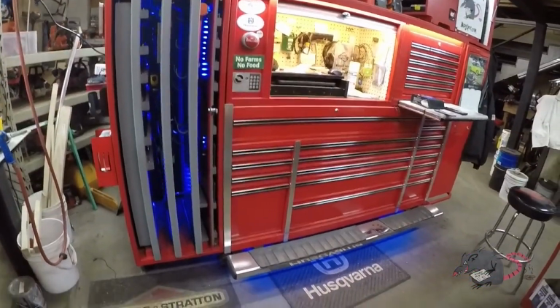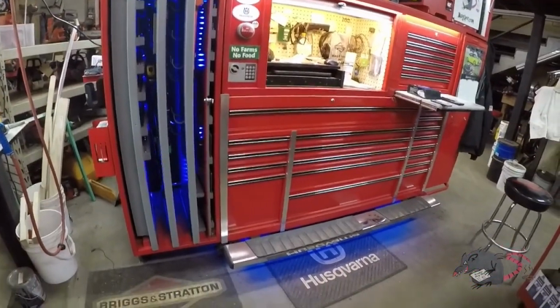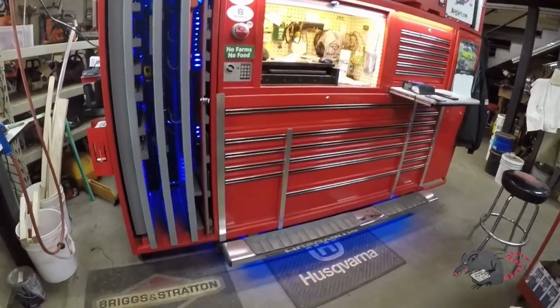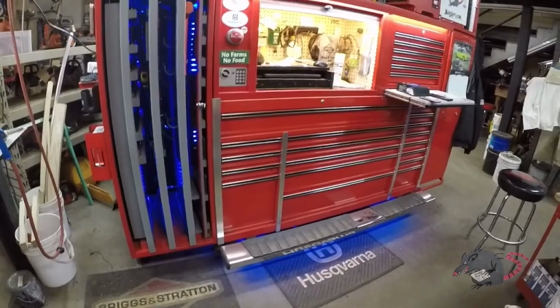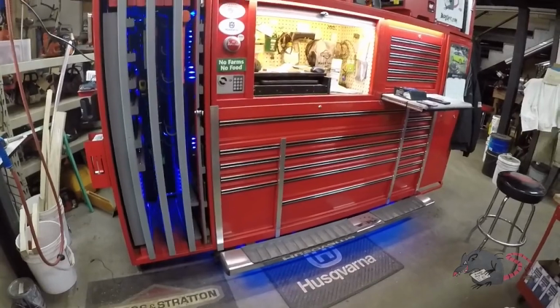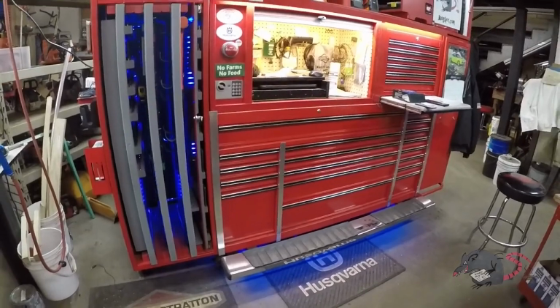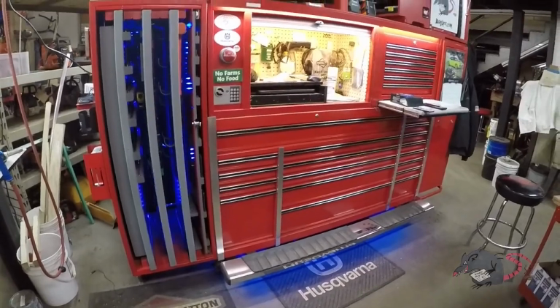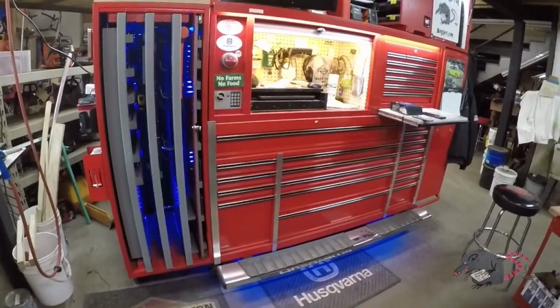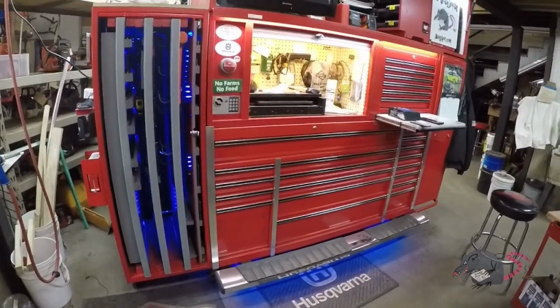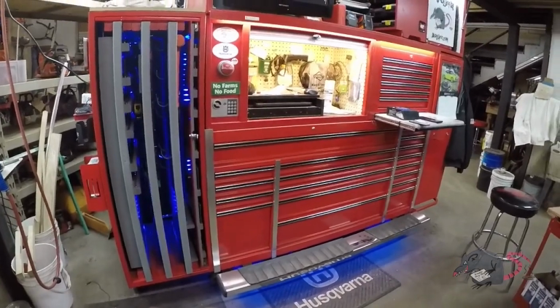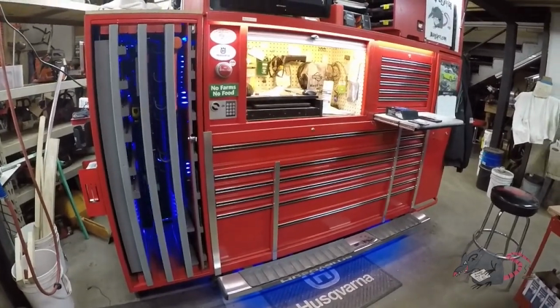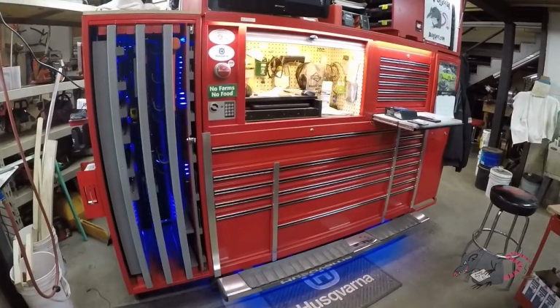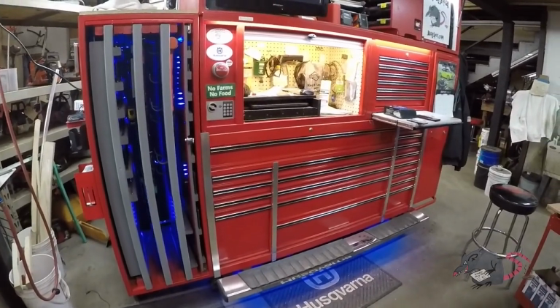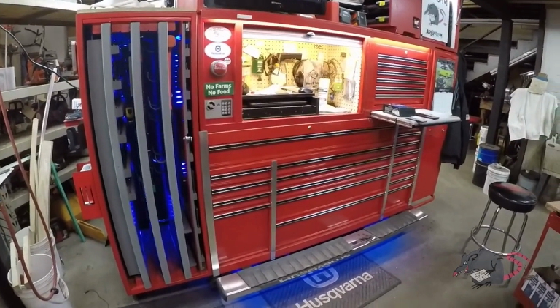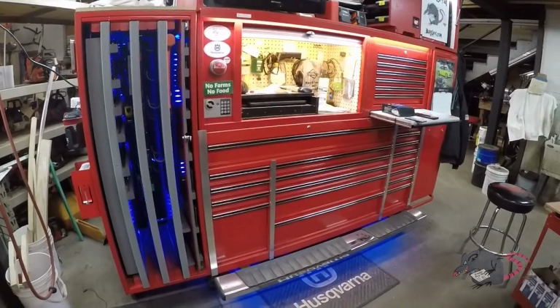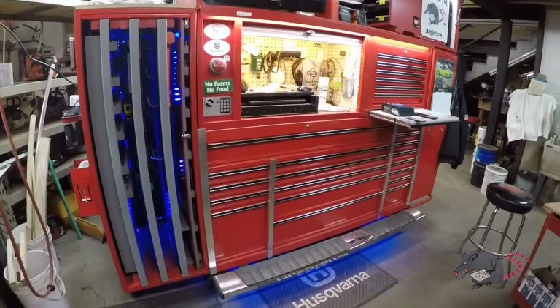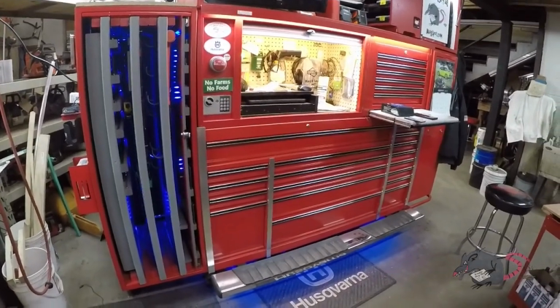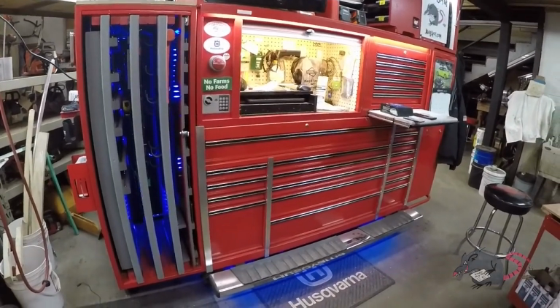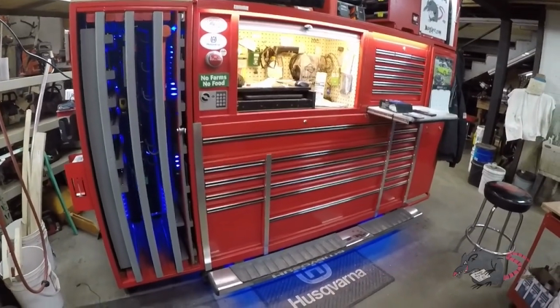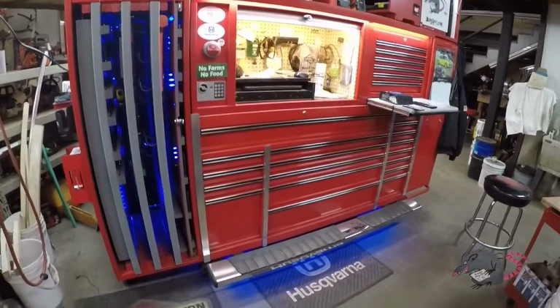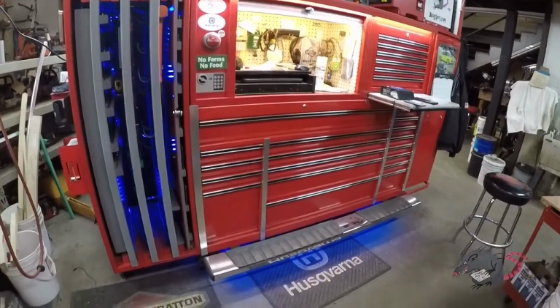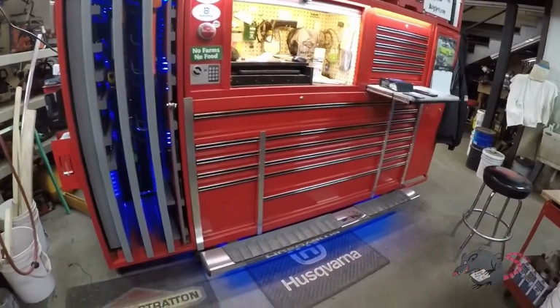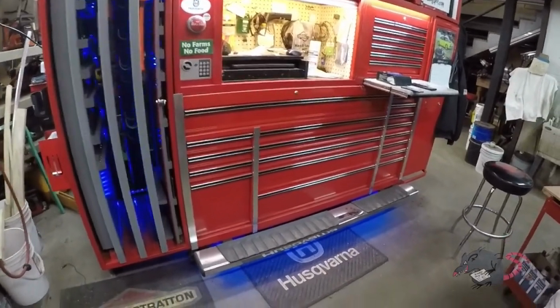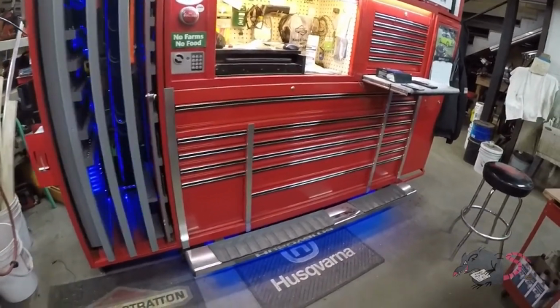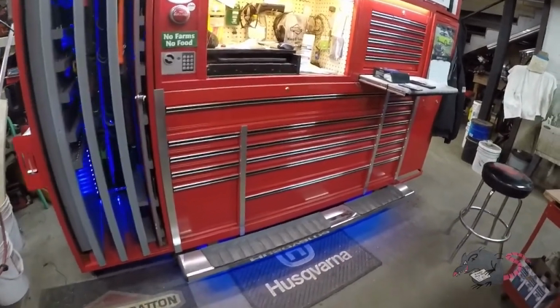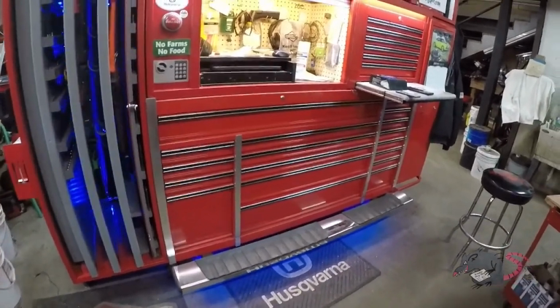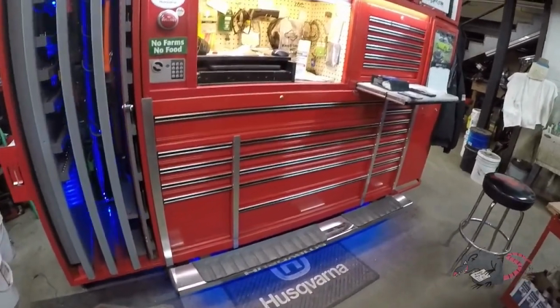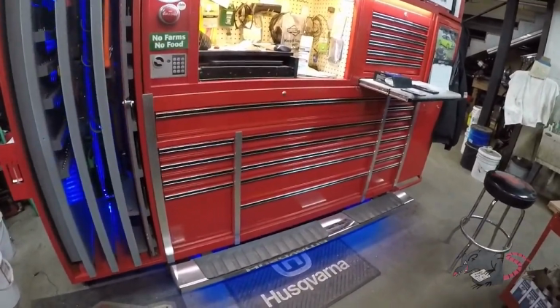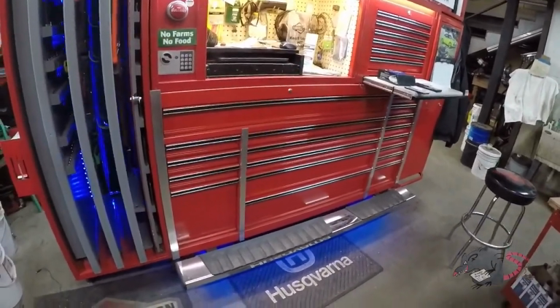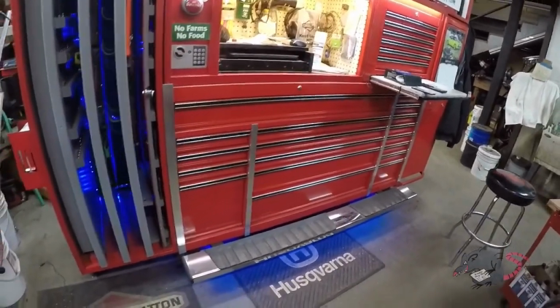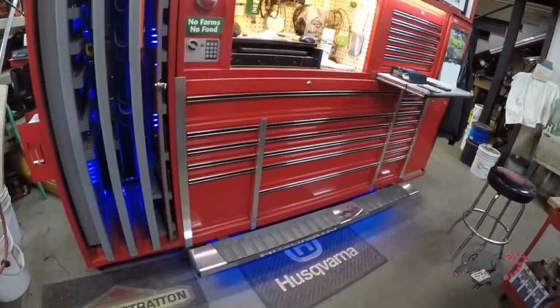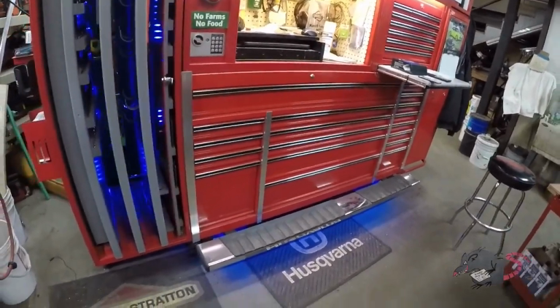From here it doesn't look that bad through the camera lens. We'll see how it comes off on video.